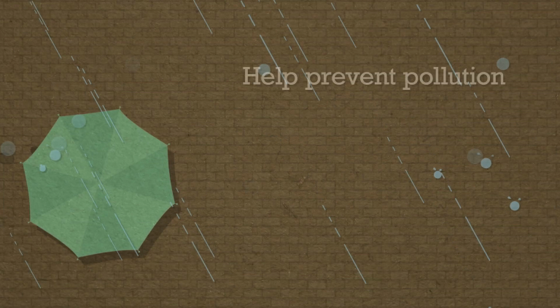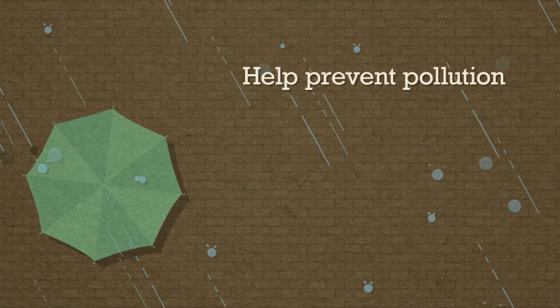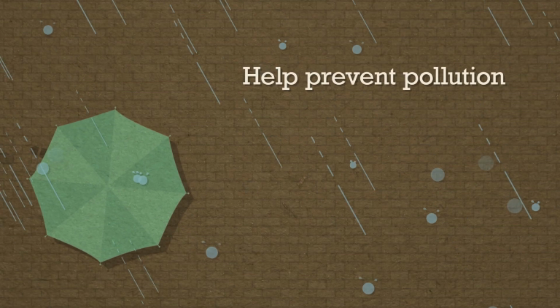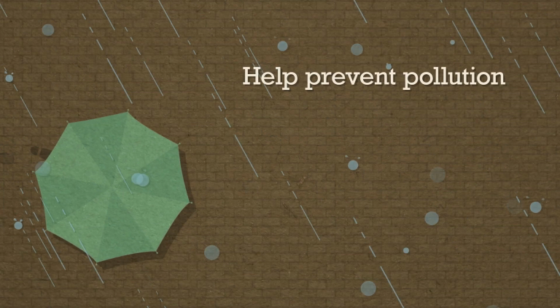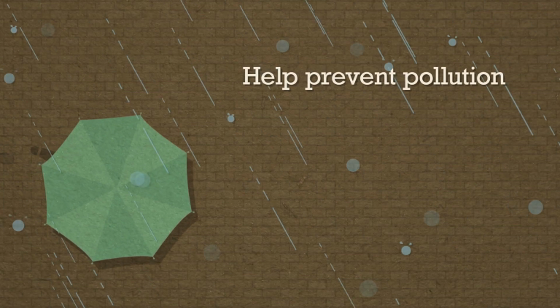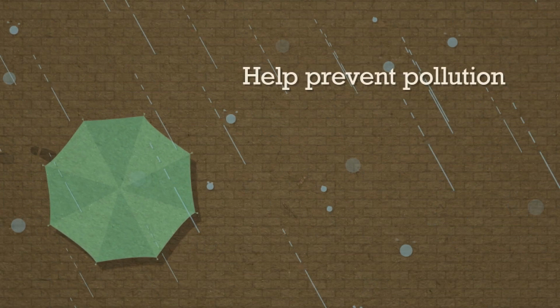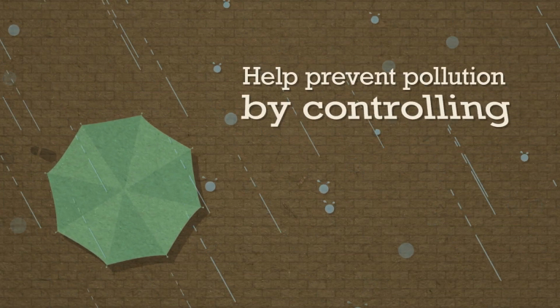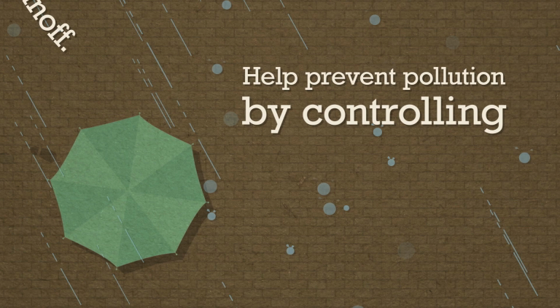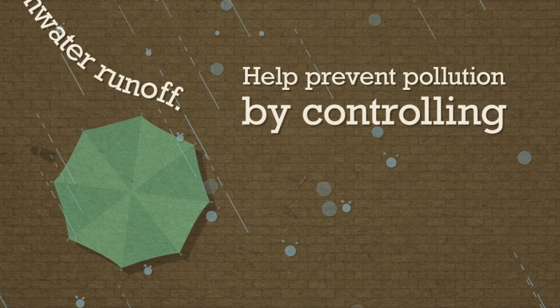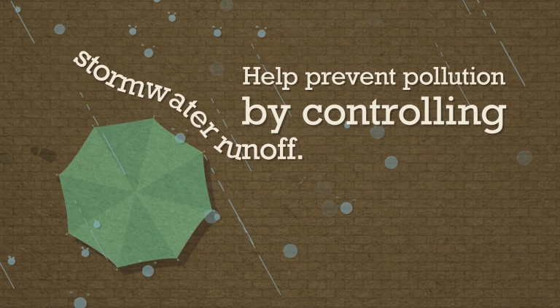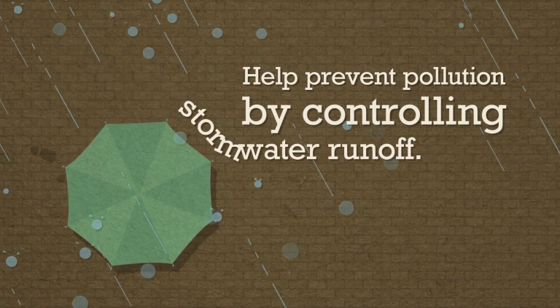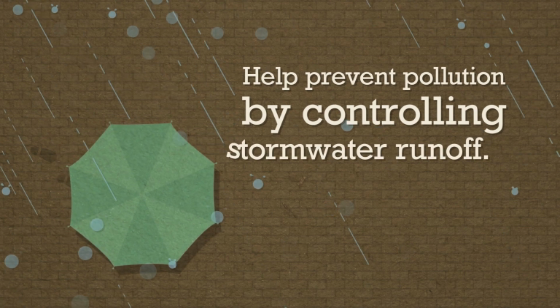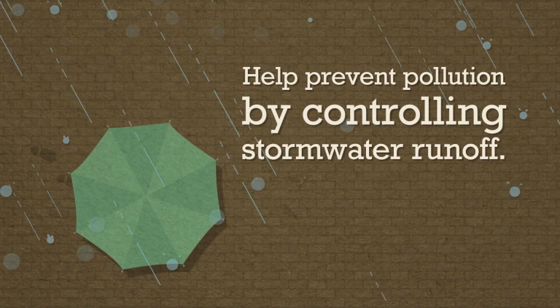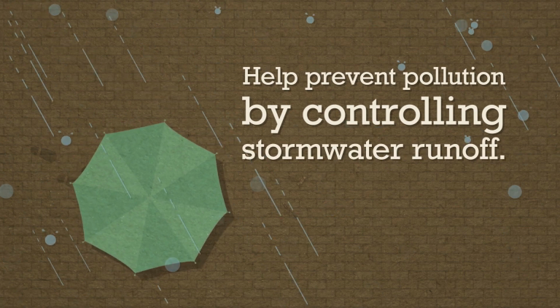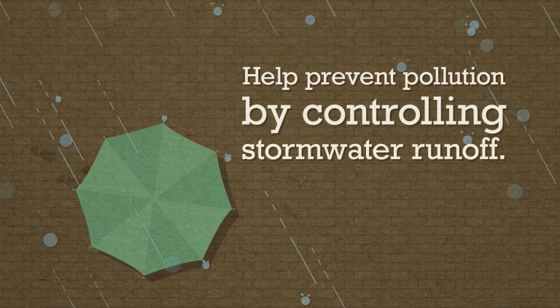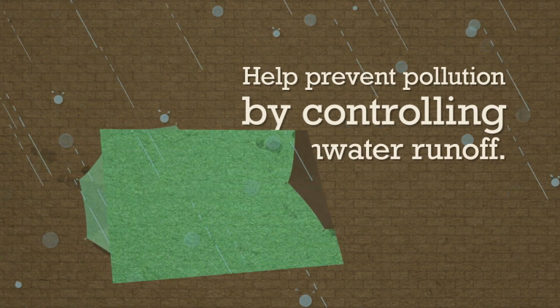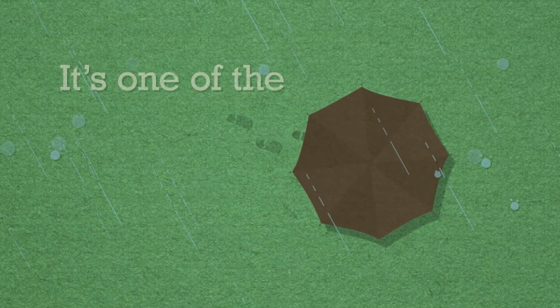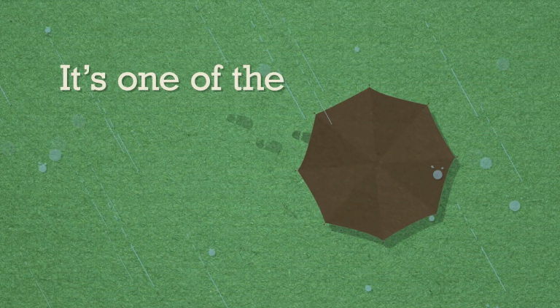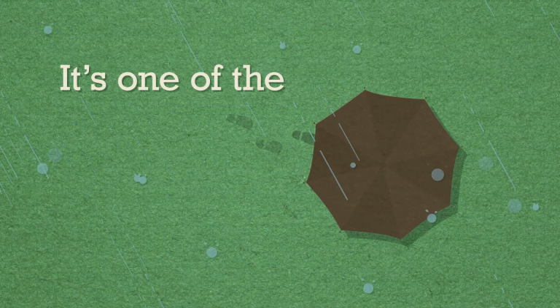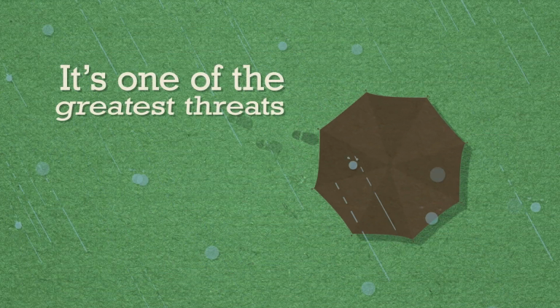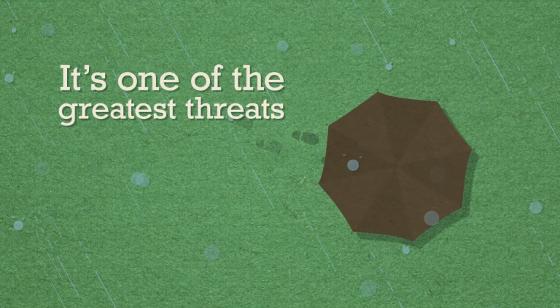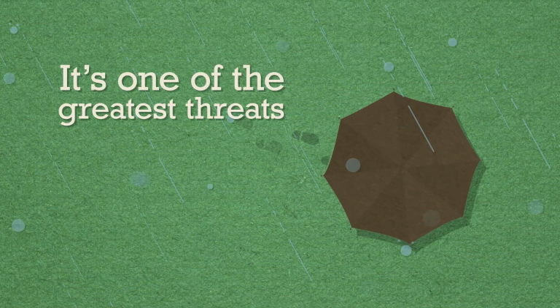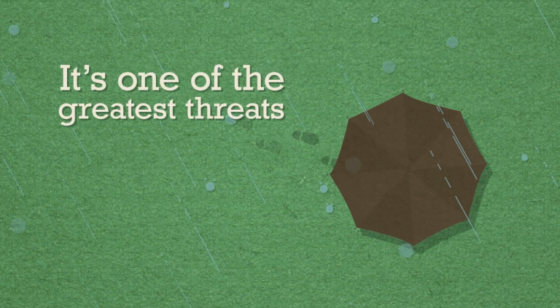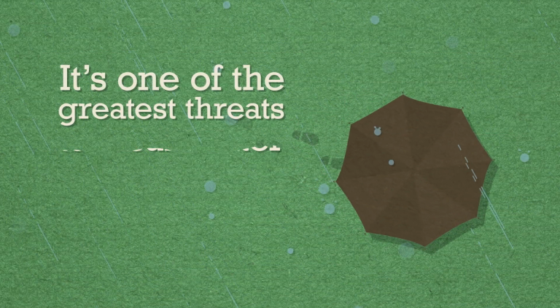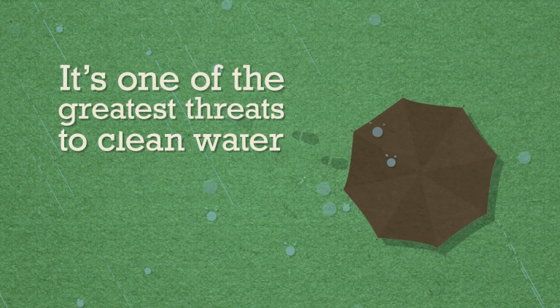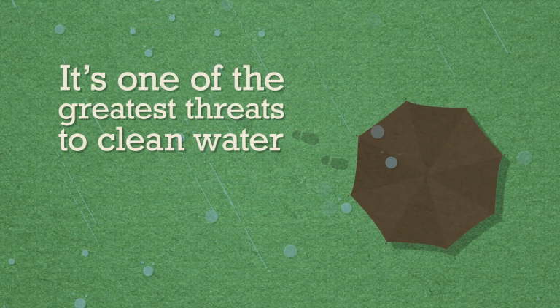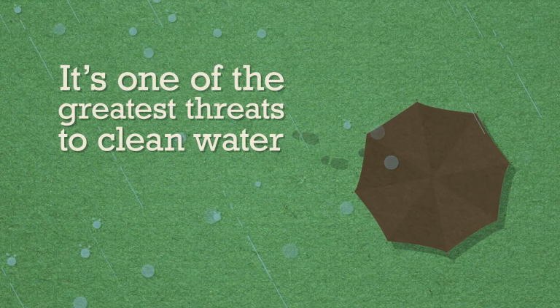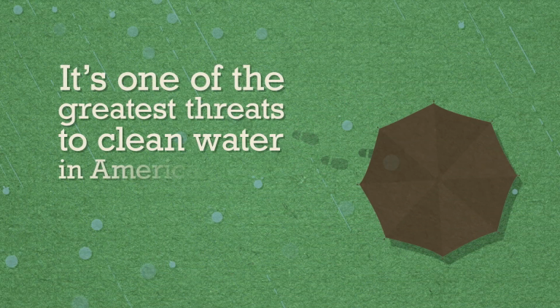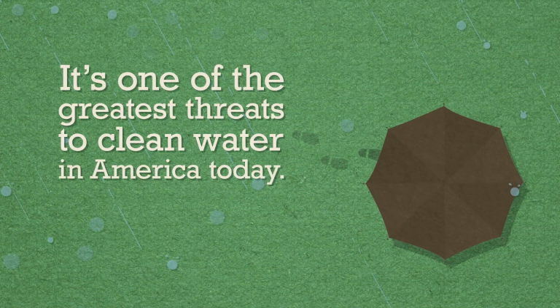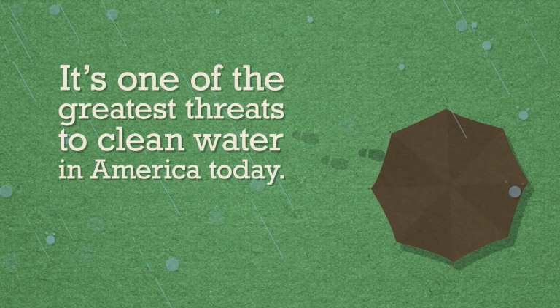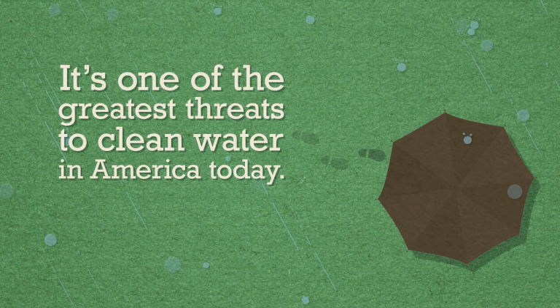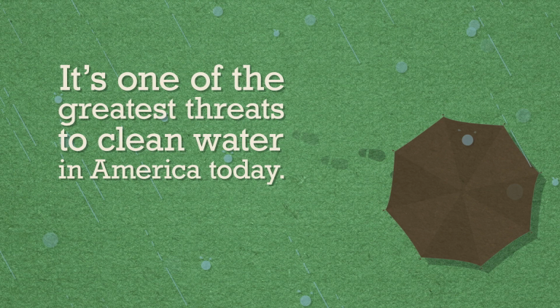Help prevent pollution by controlling stormwater runoff. It's one of the greatest threats to clean water in America today.